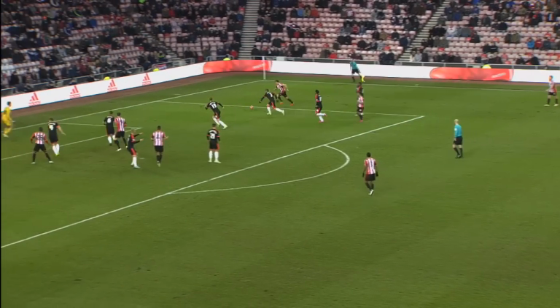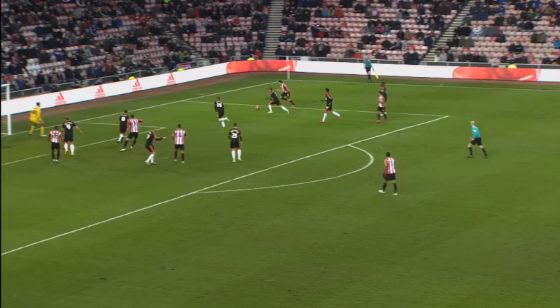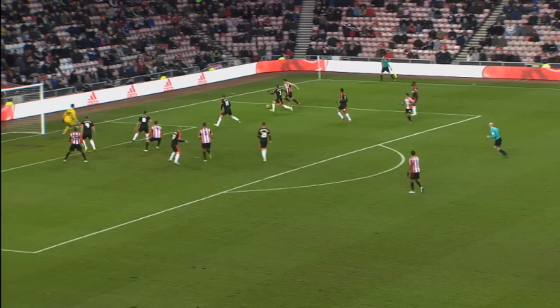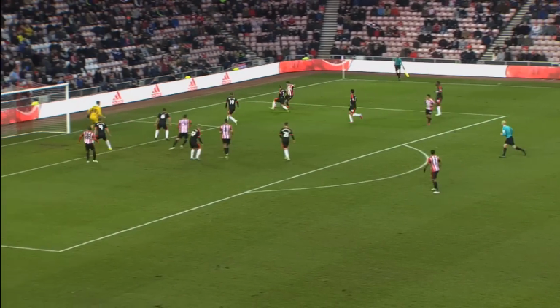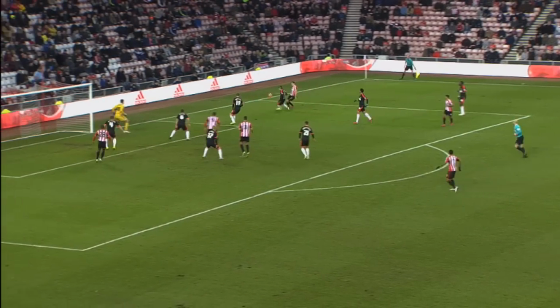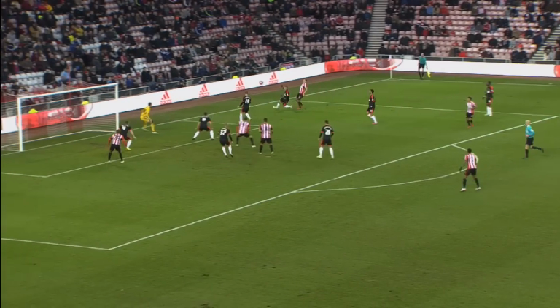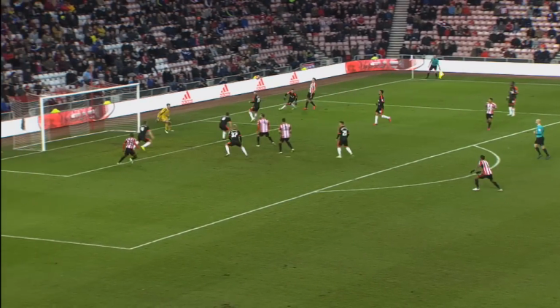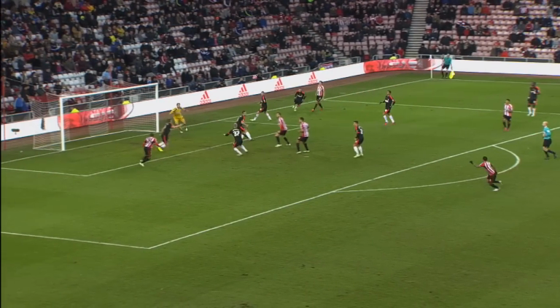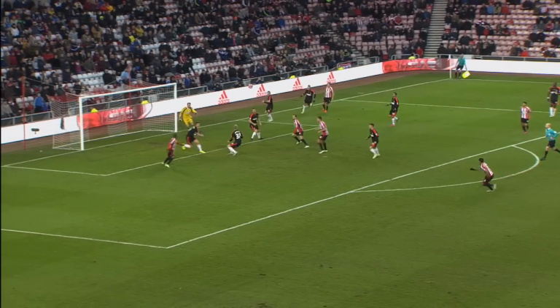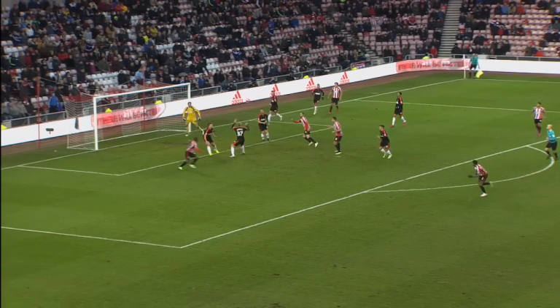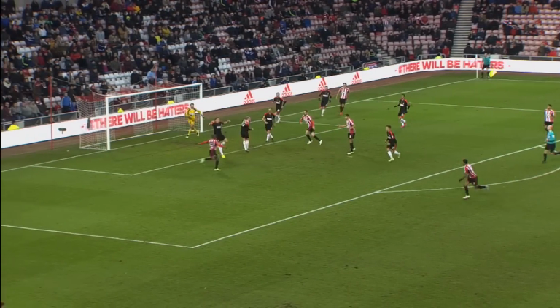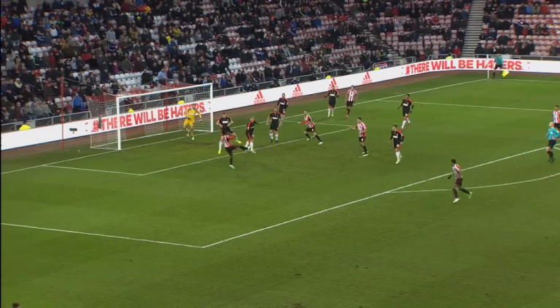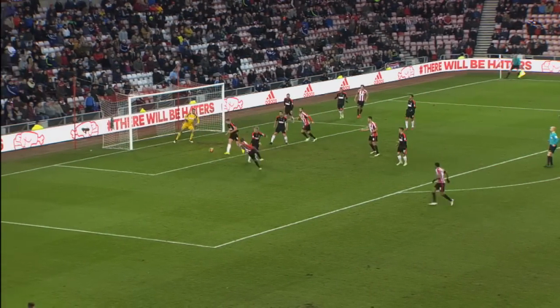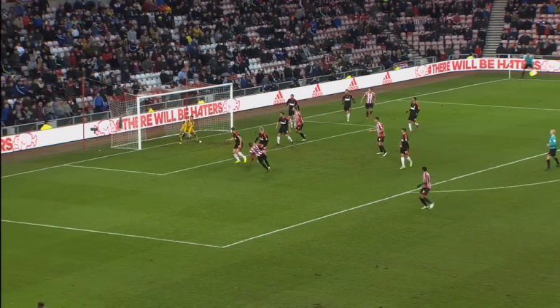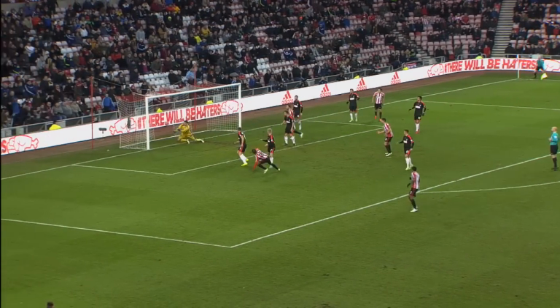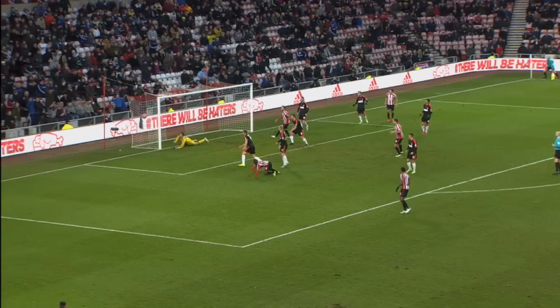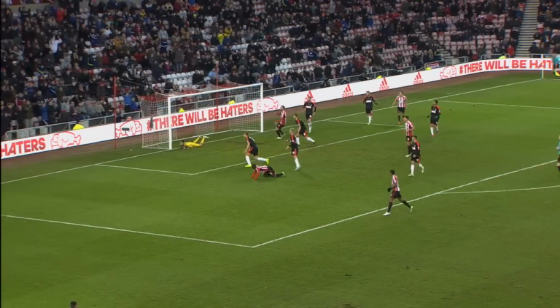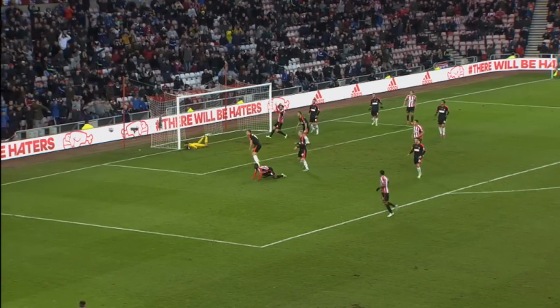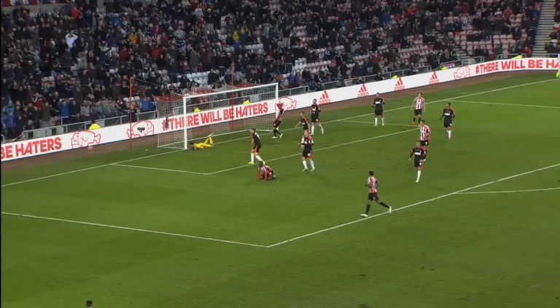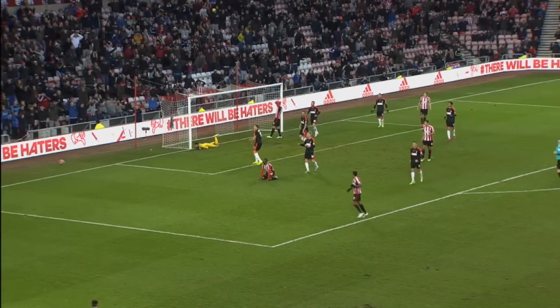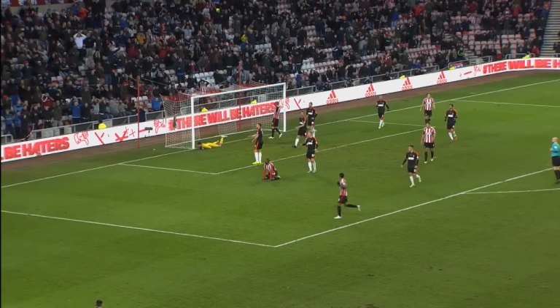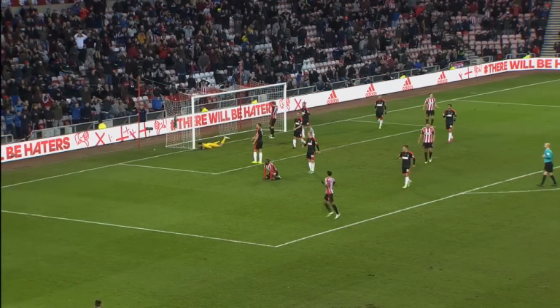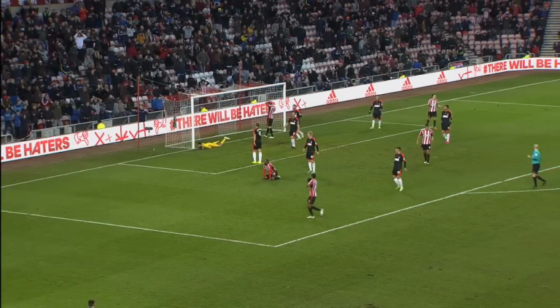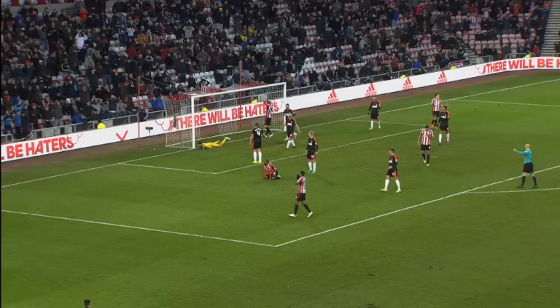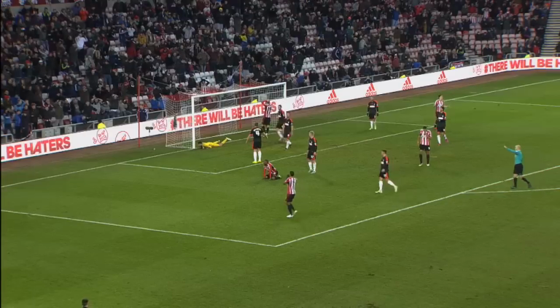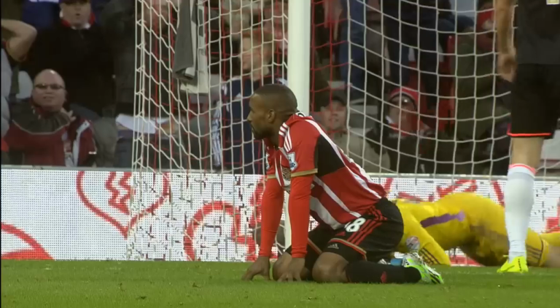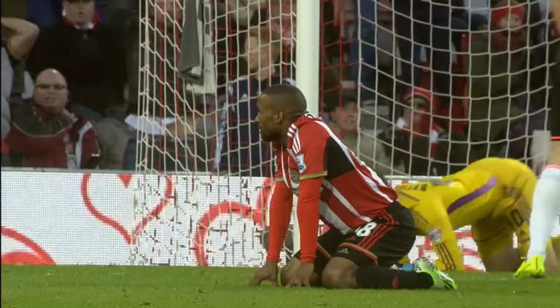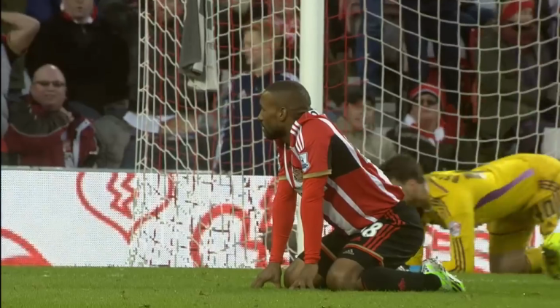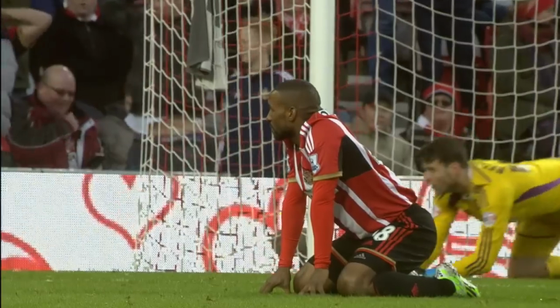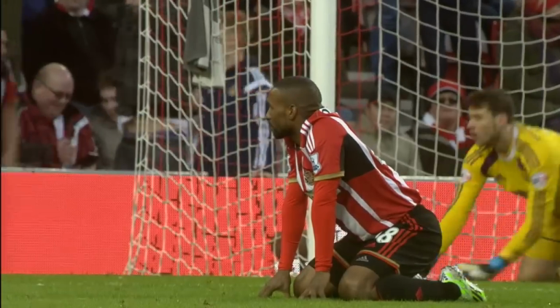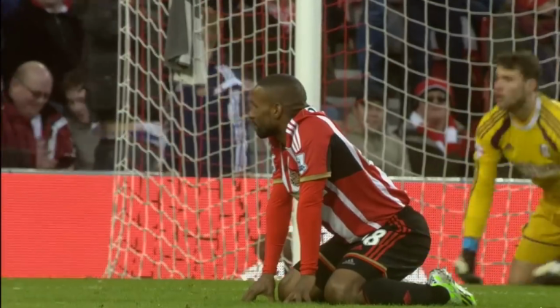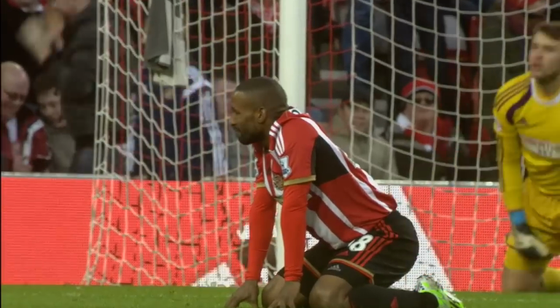Jones on the overlap, looking for Defoe! Bettinelli makes the save, makes it look easy.